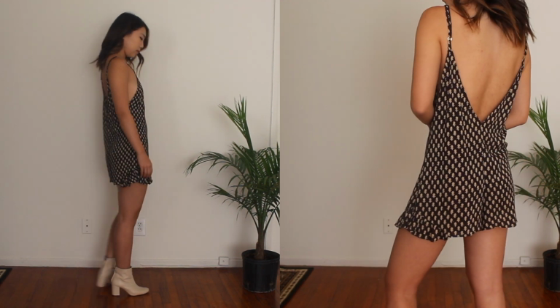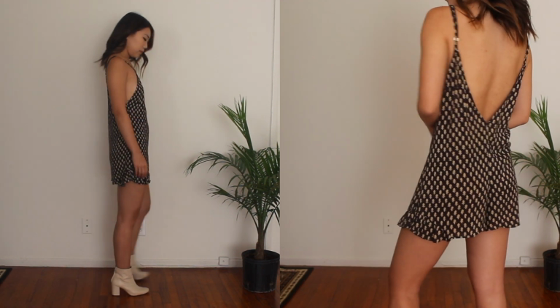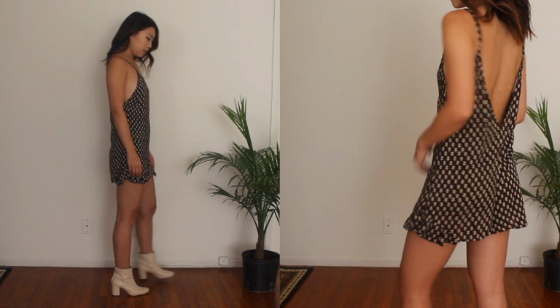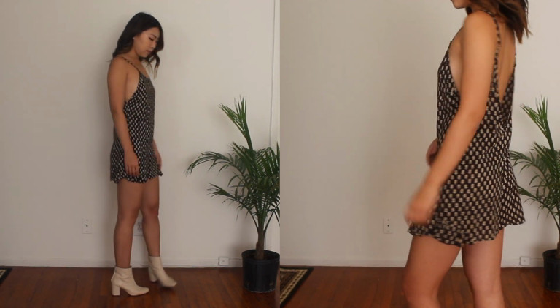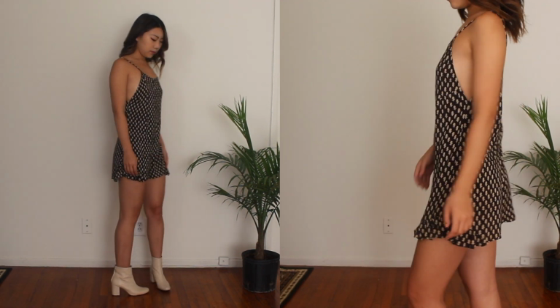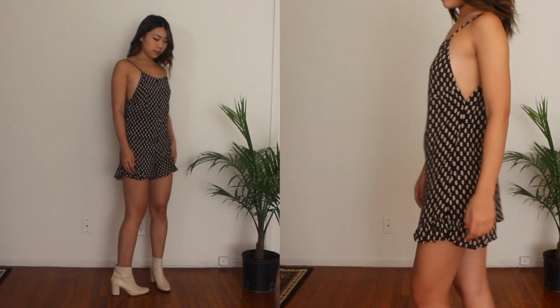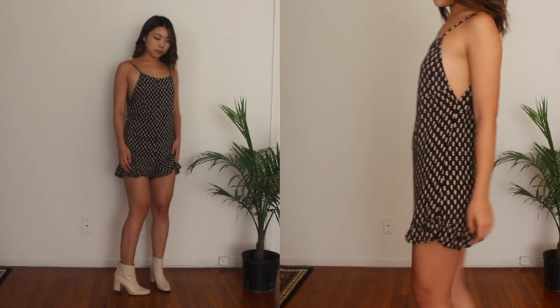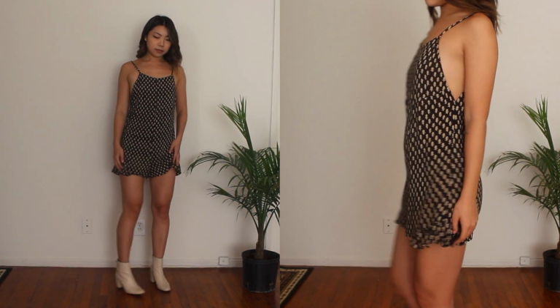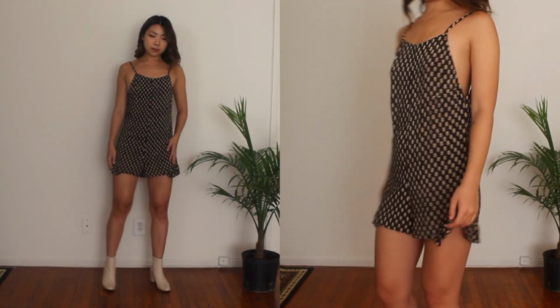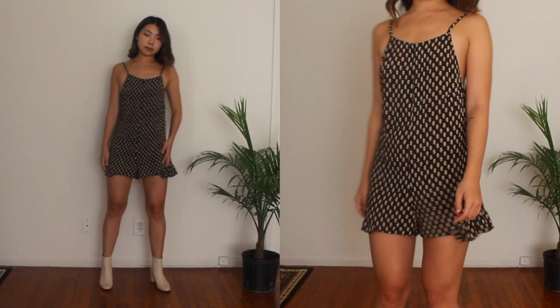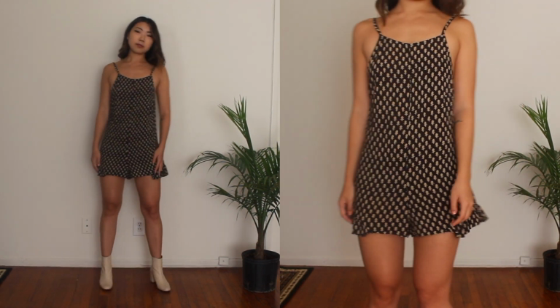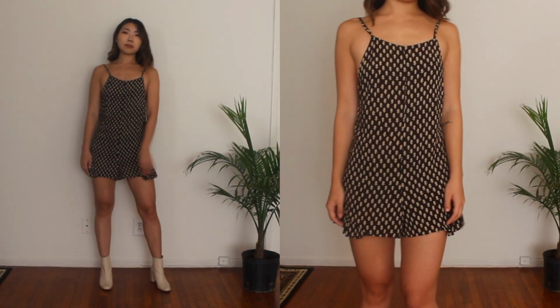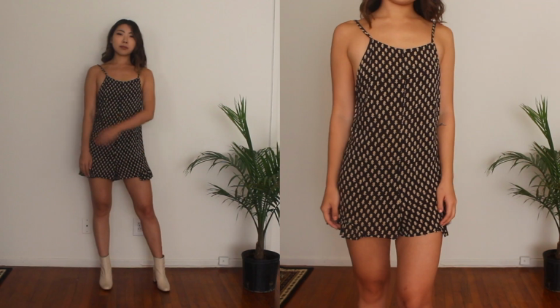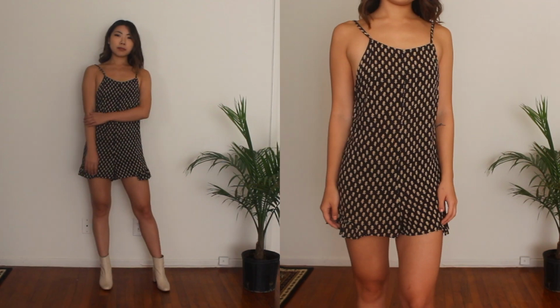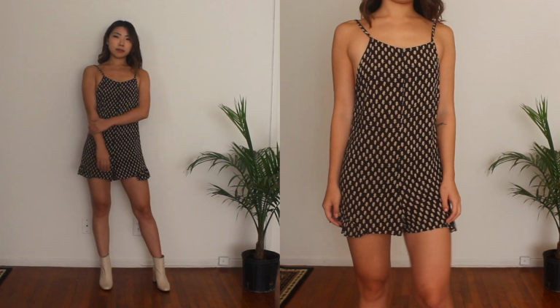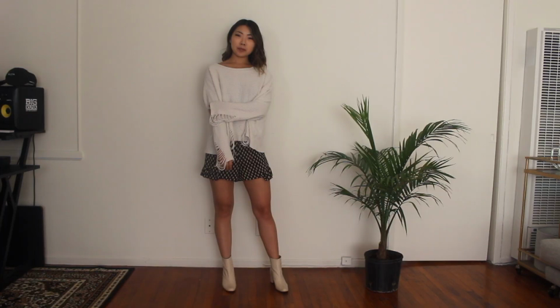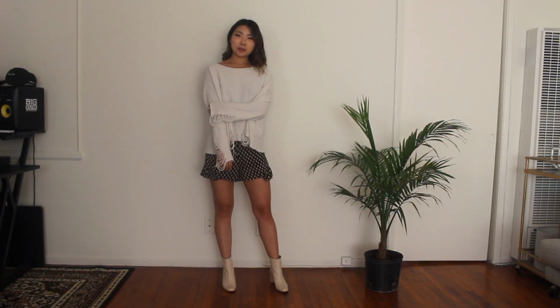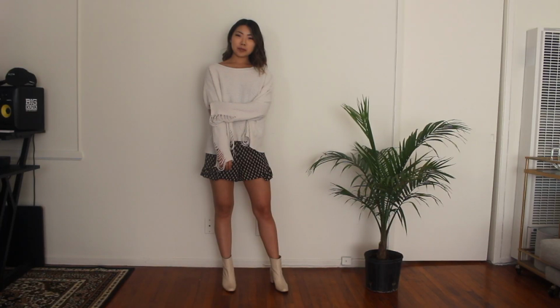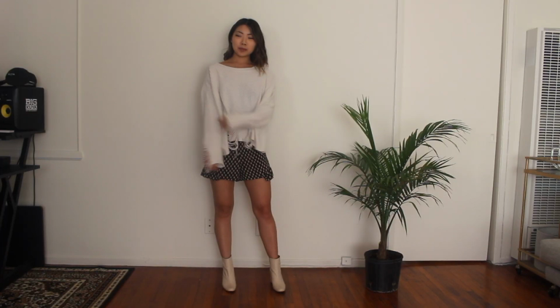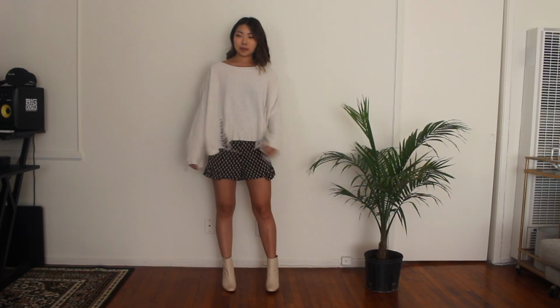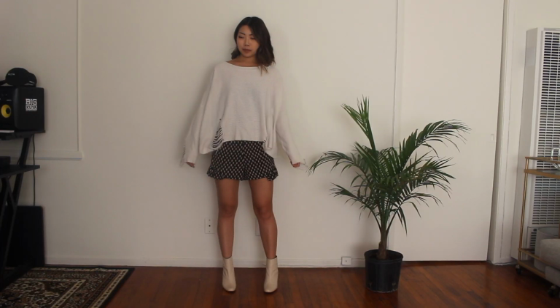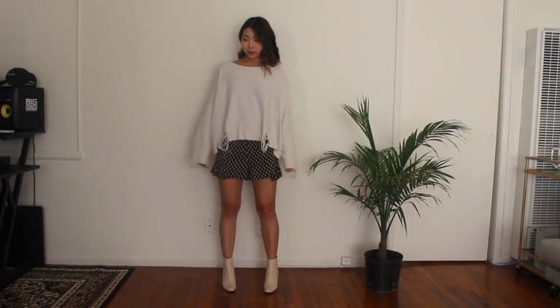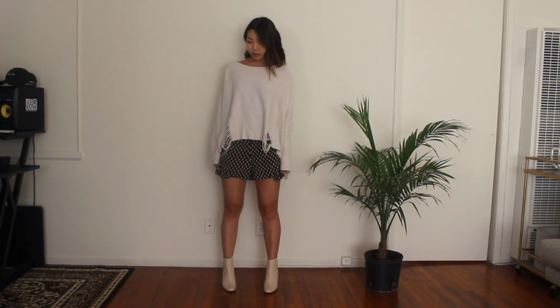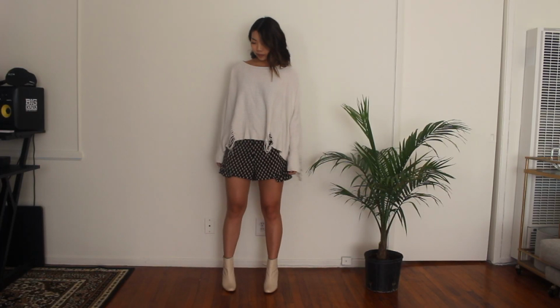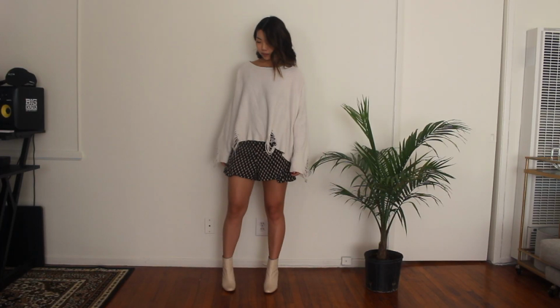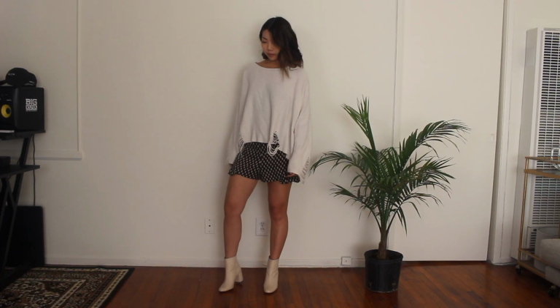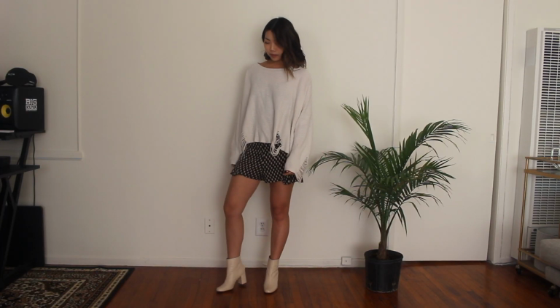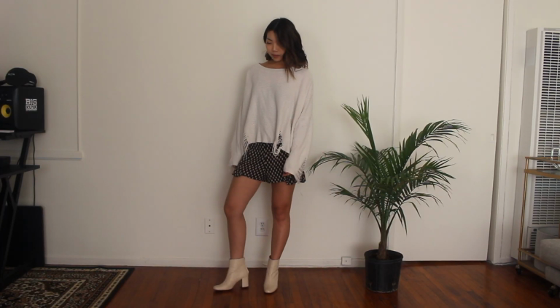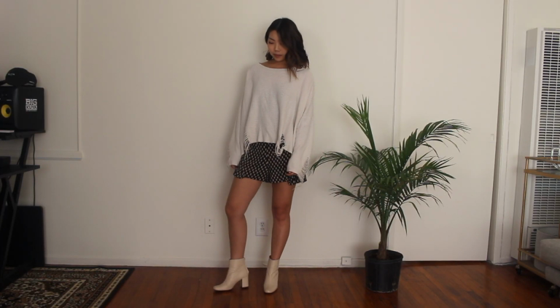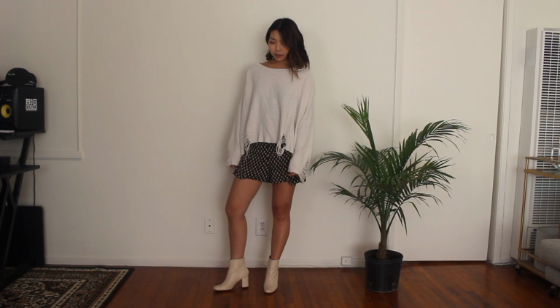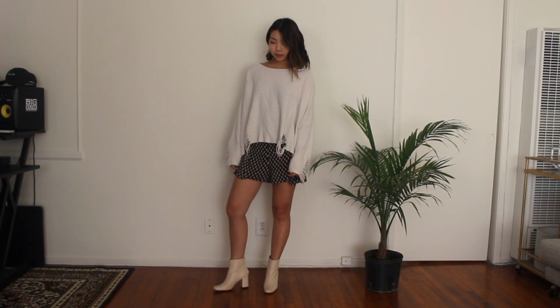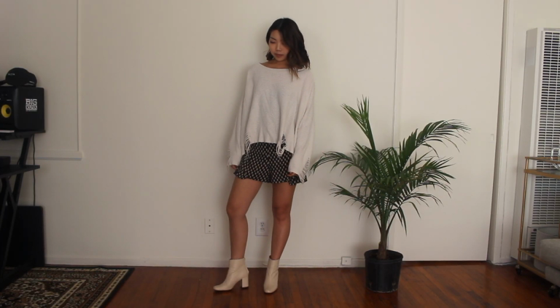And when it gets a little colder, I like to throw an oversized sweater on top and it basically turns the jumper into shorts.